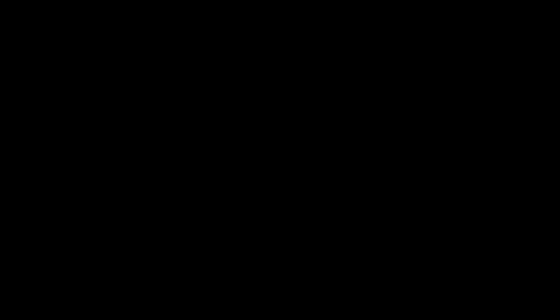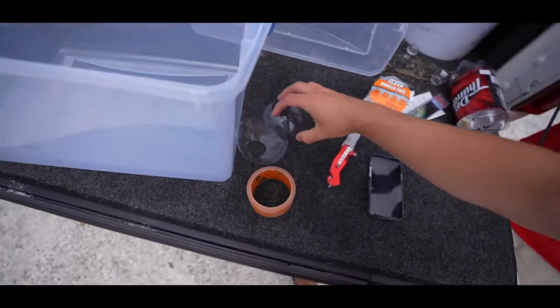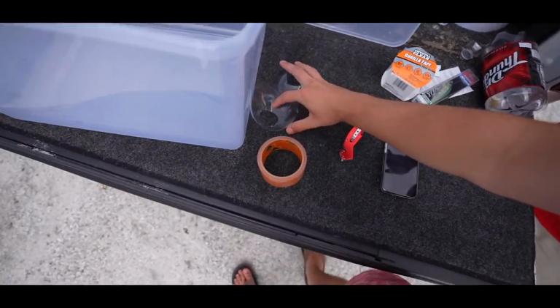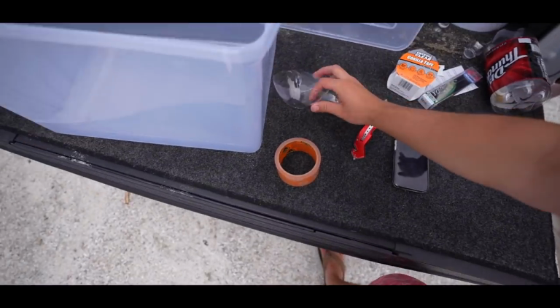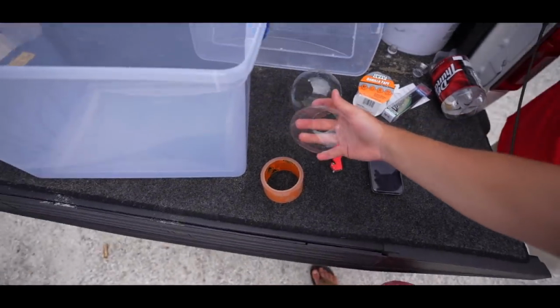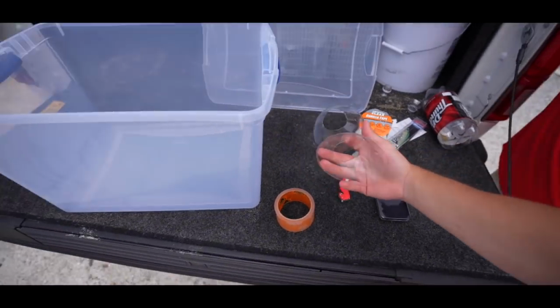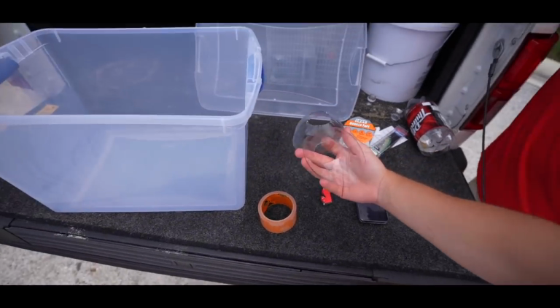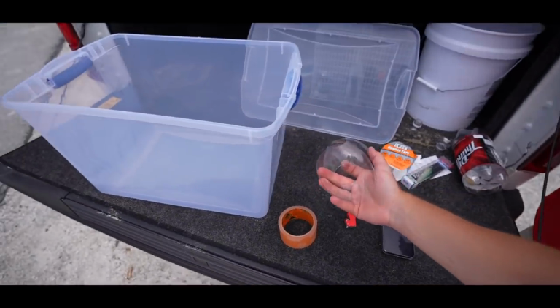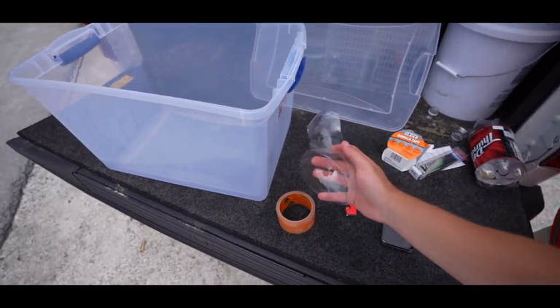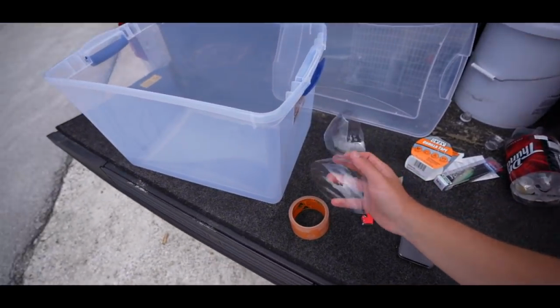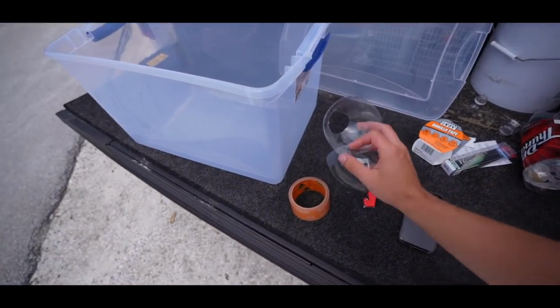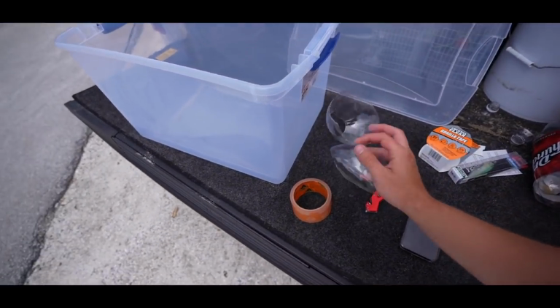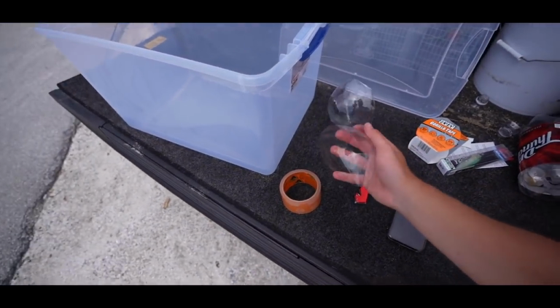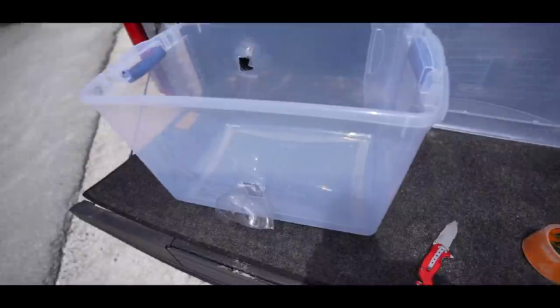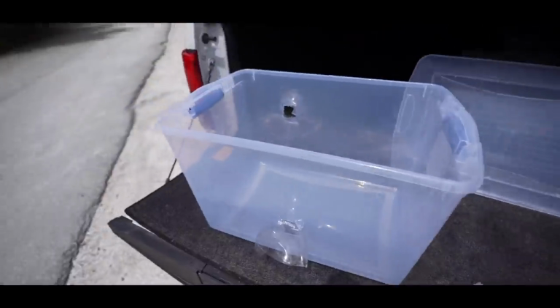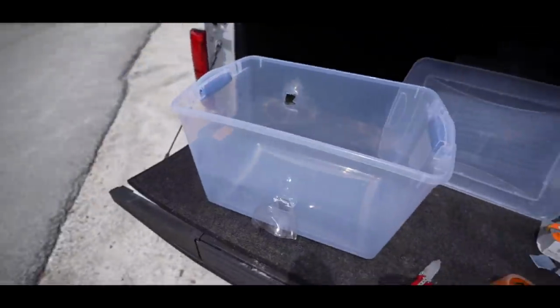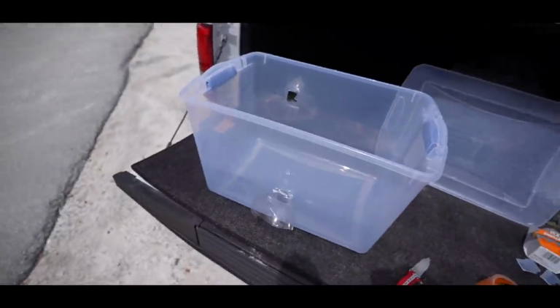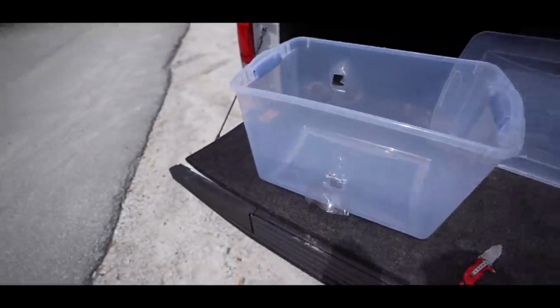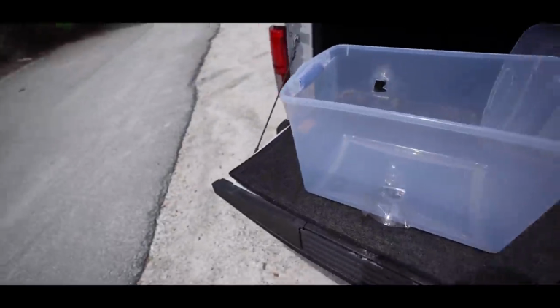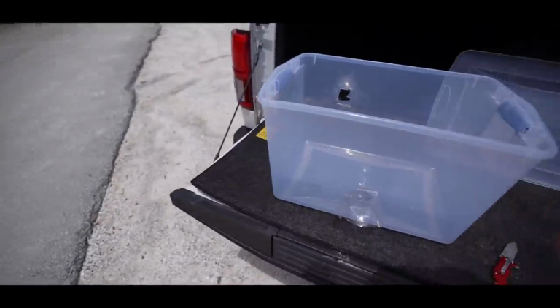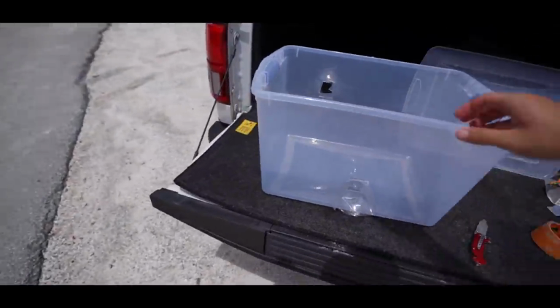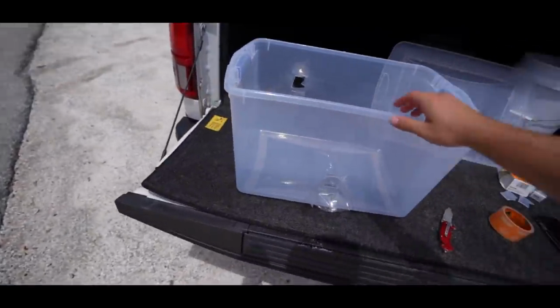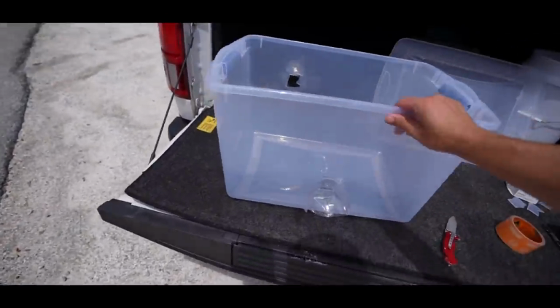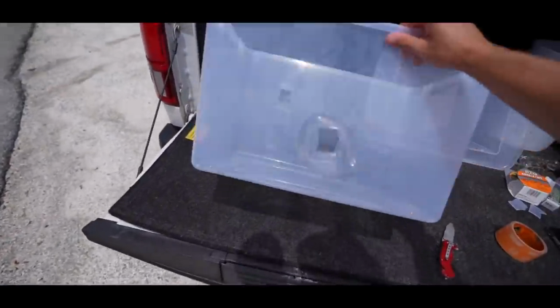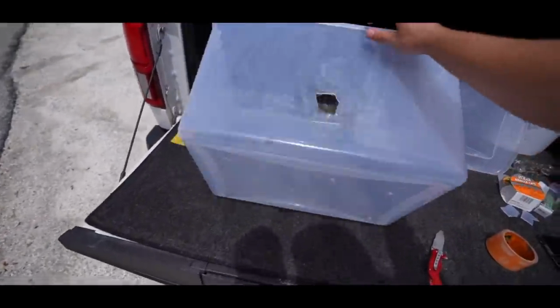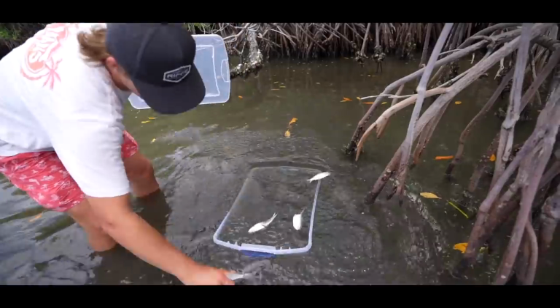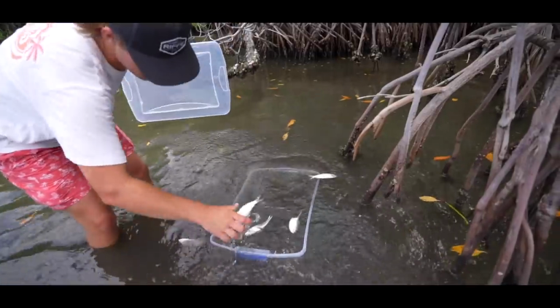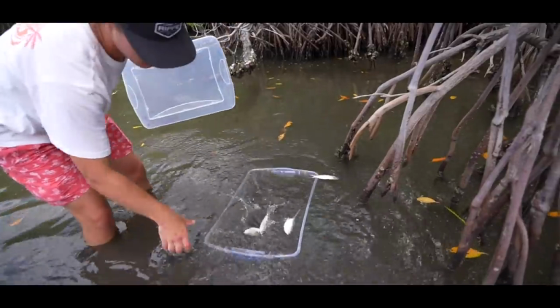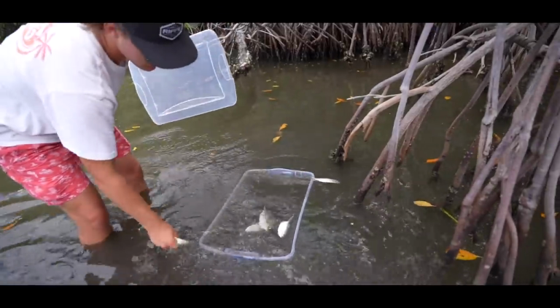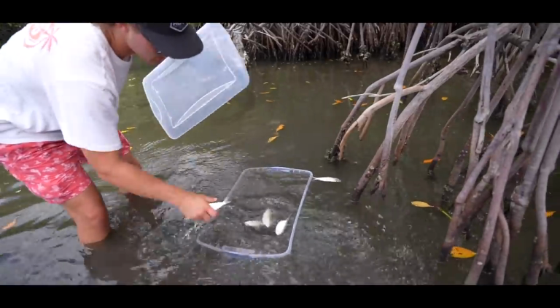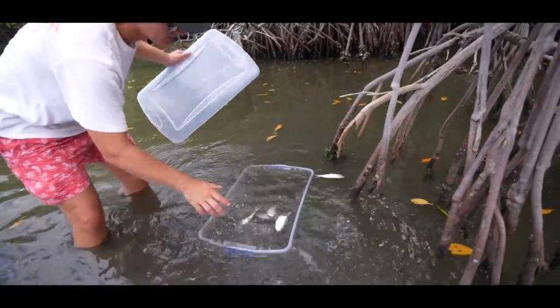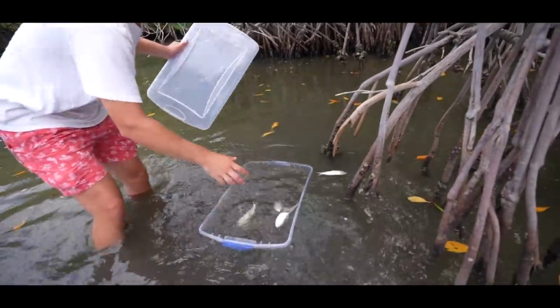We cut two tops off of two liters and tada, look at that bad boy.